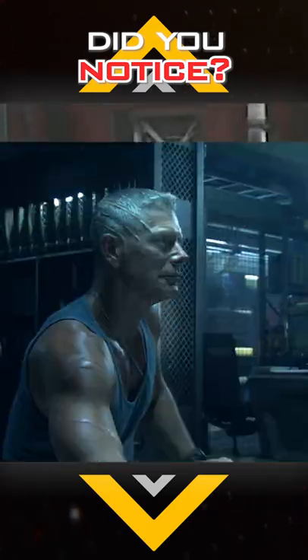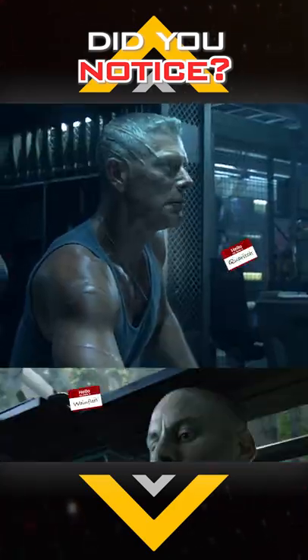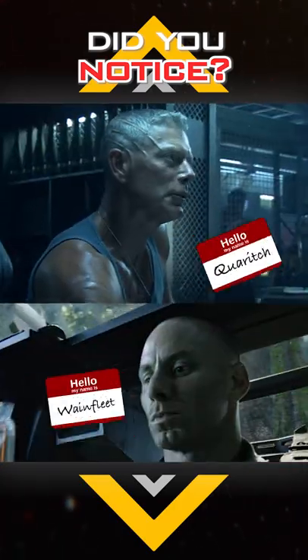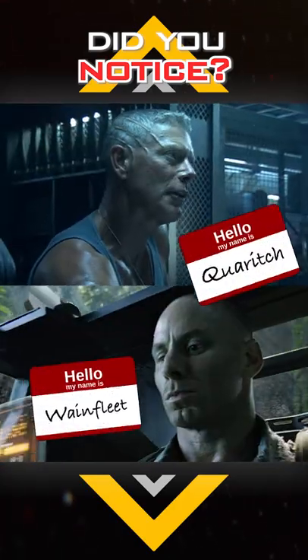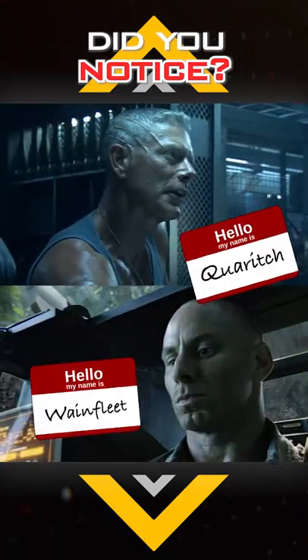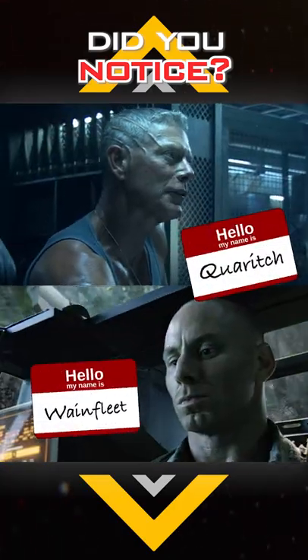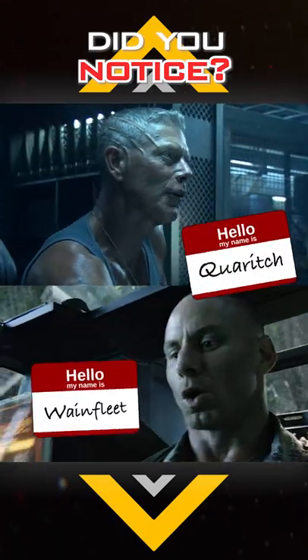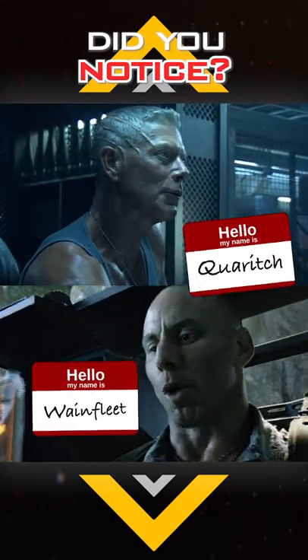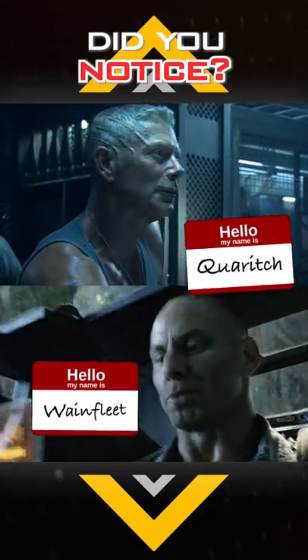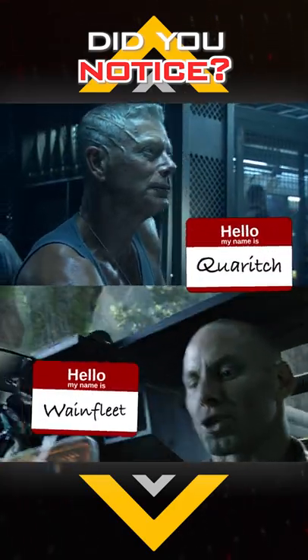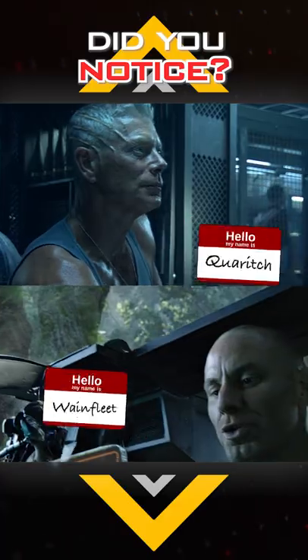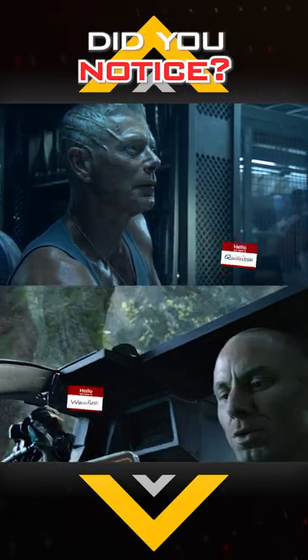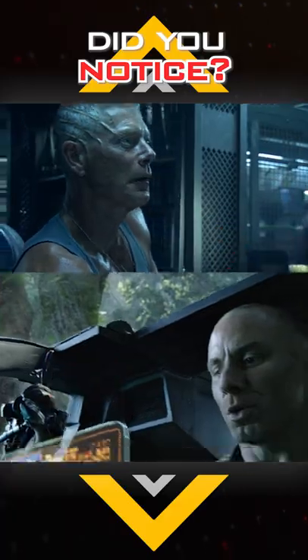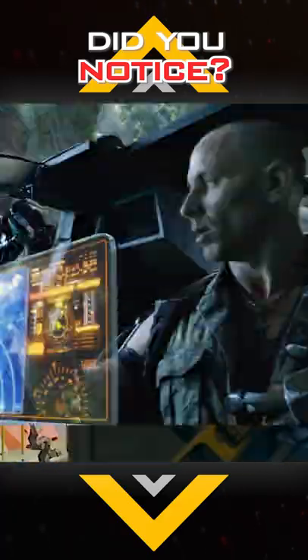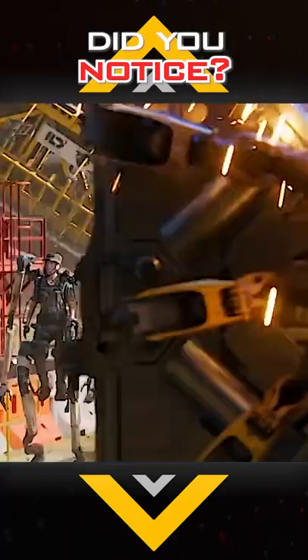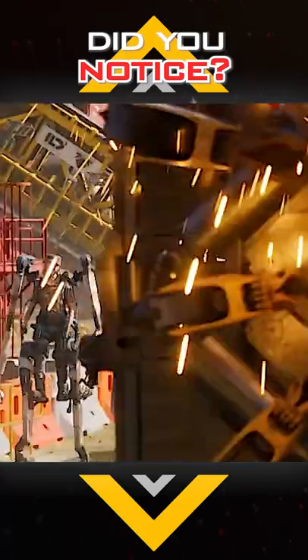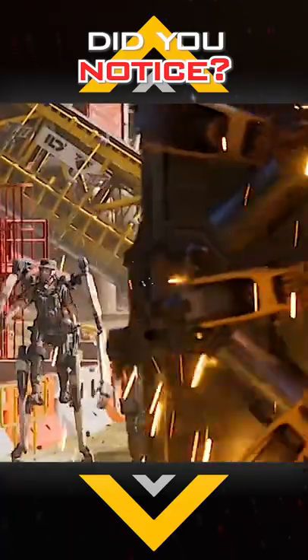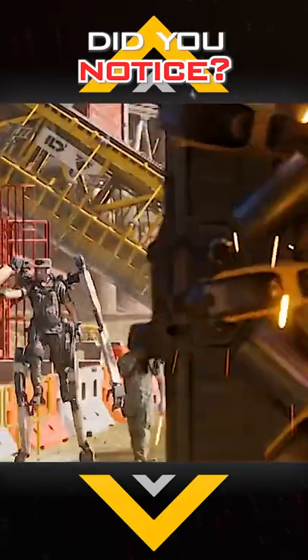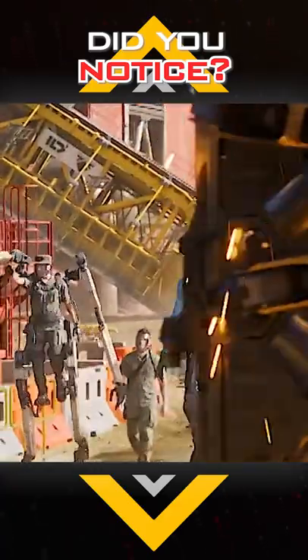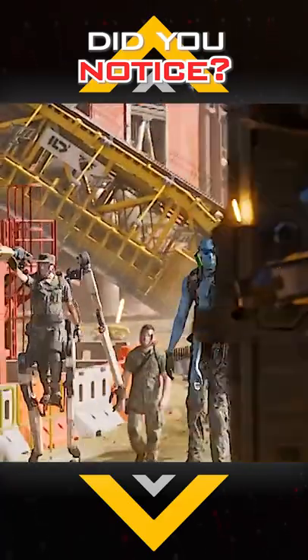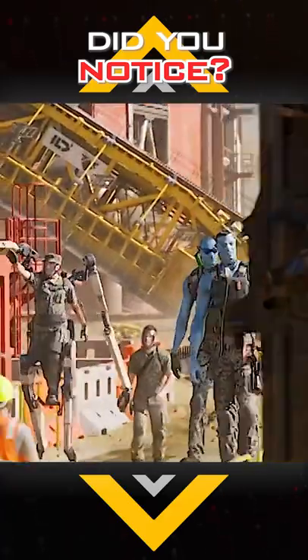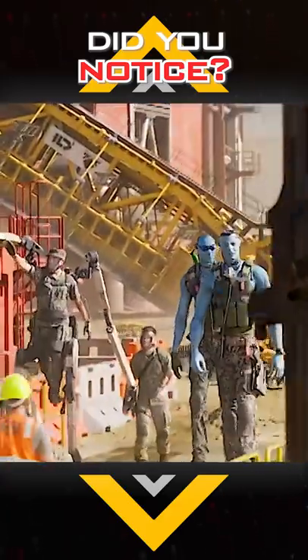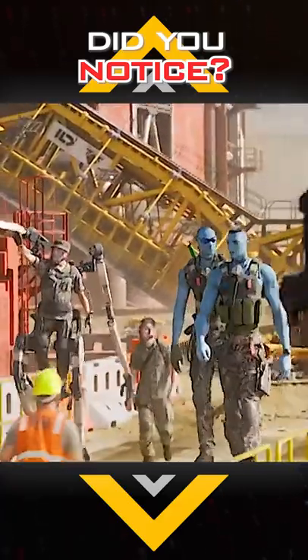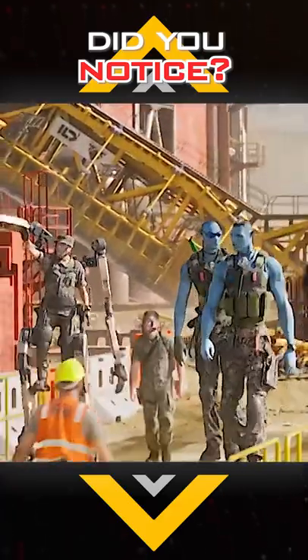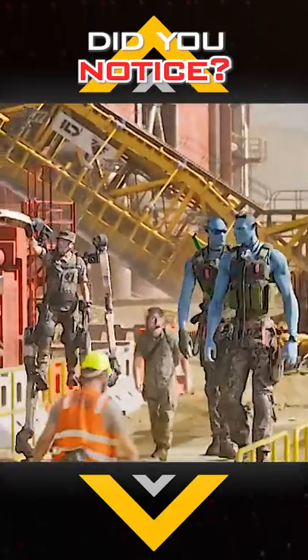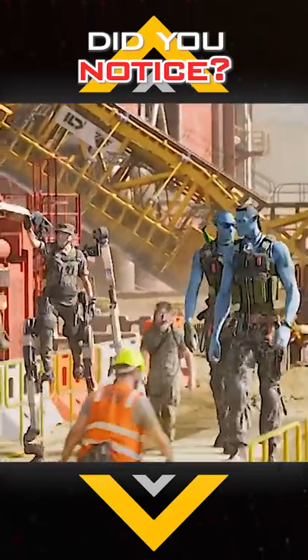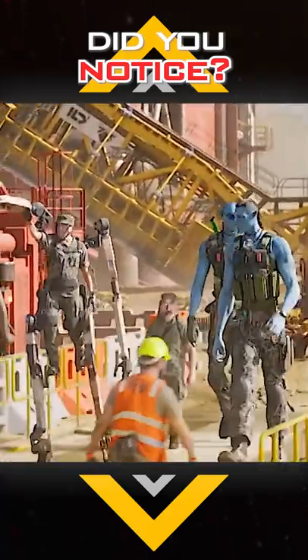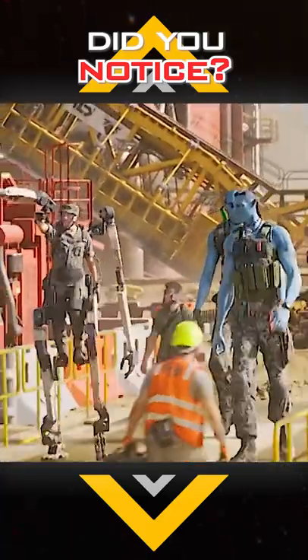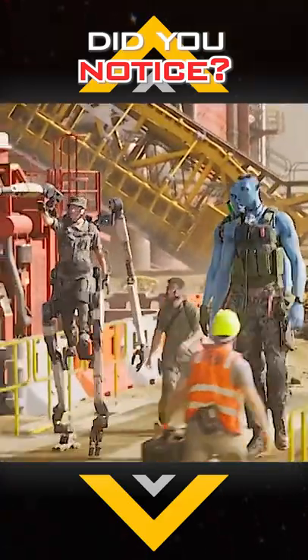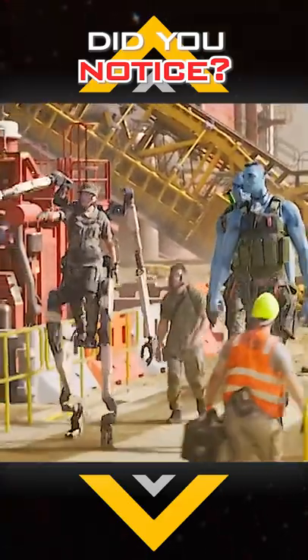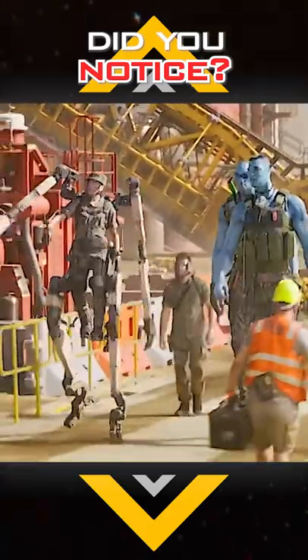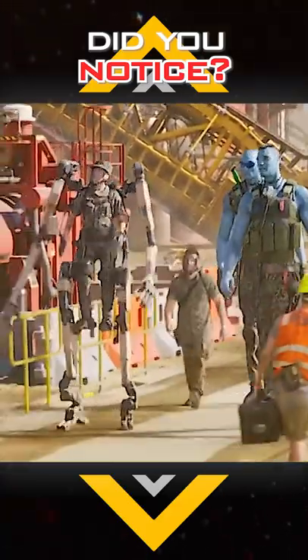Korach and Waynefleet — did you know that was his name? — are back in Avatars, talking to this guy wearing a lightweight exoskeleton to match their size.